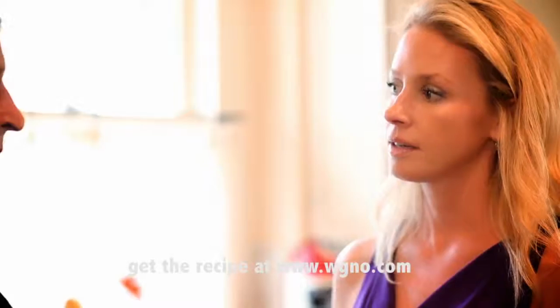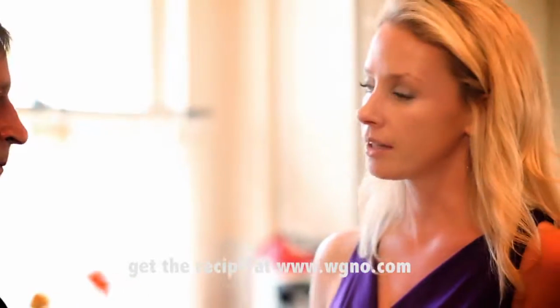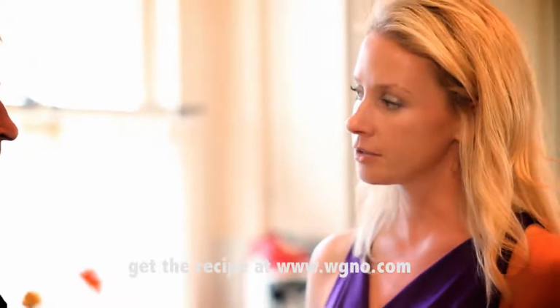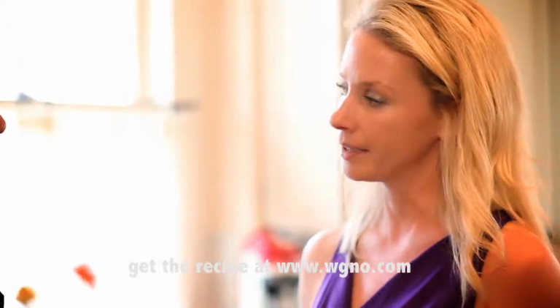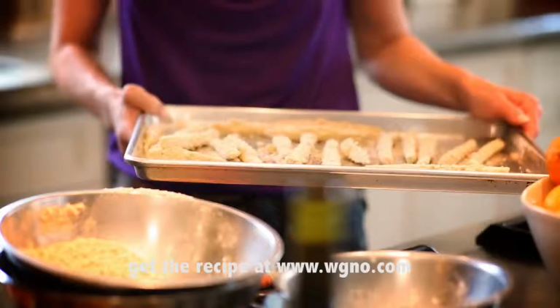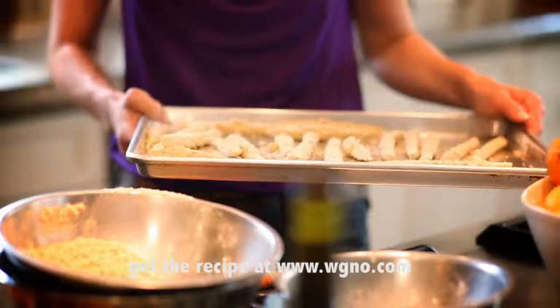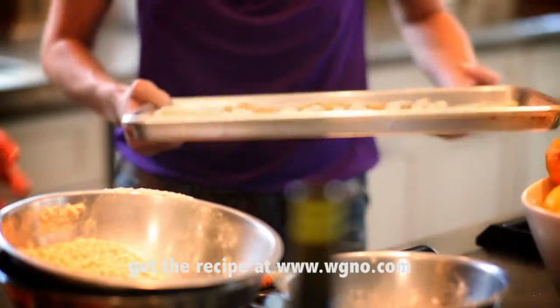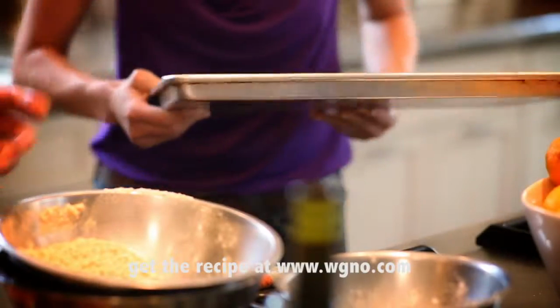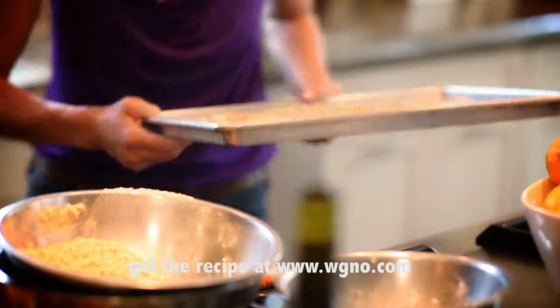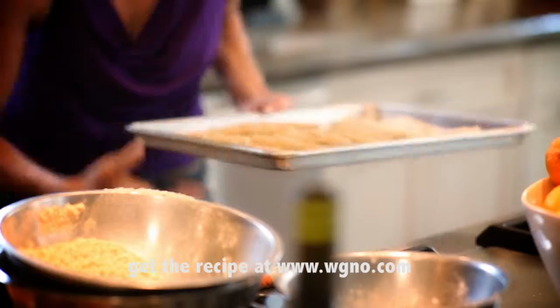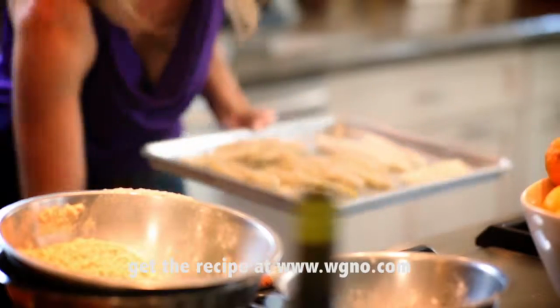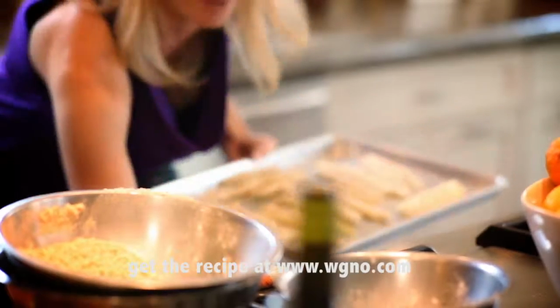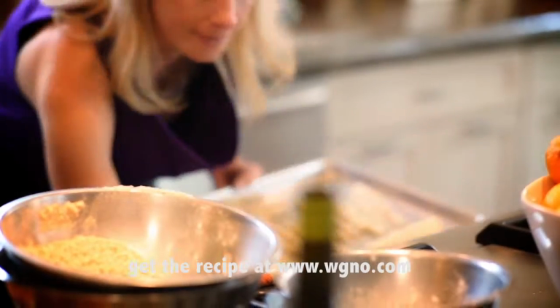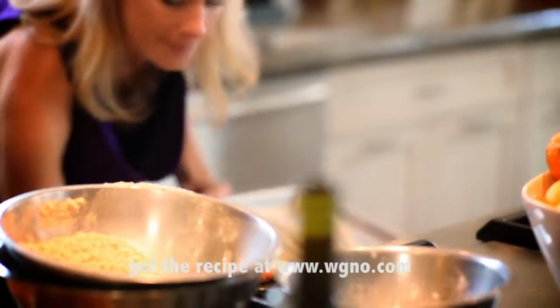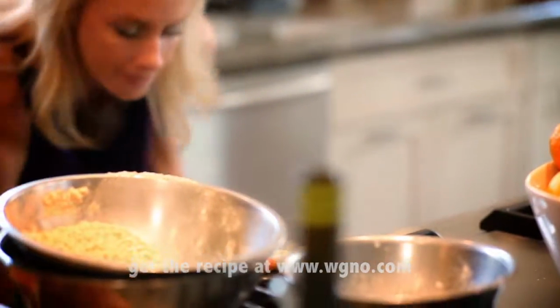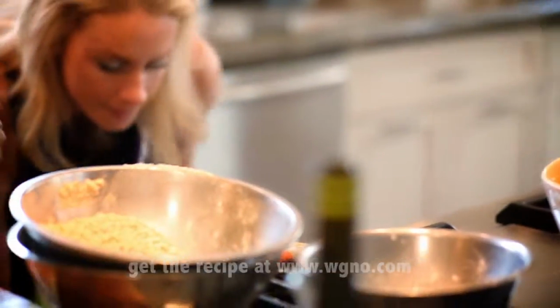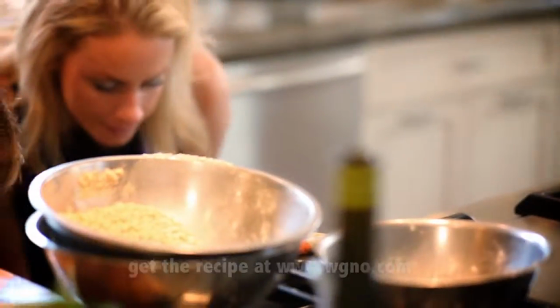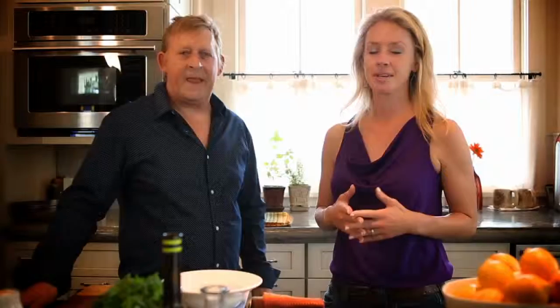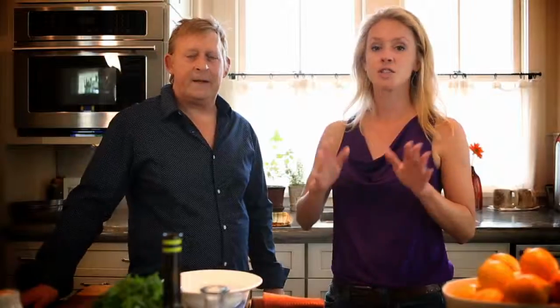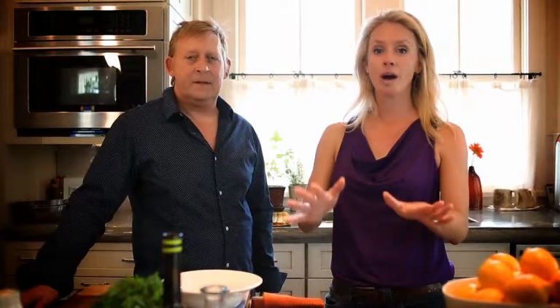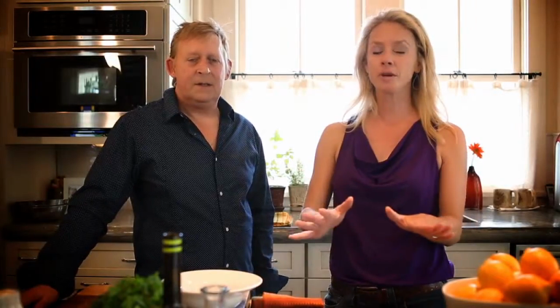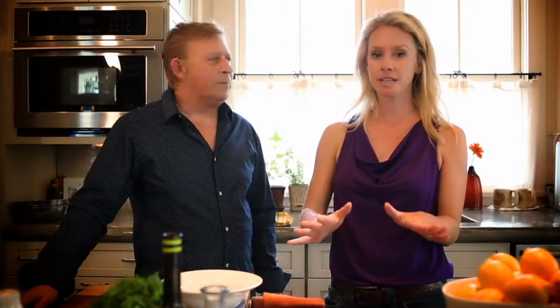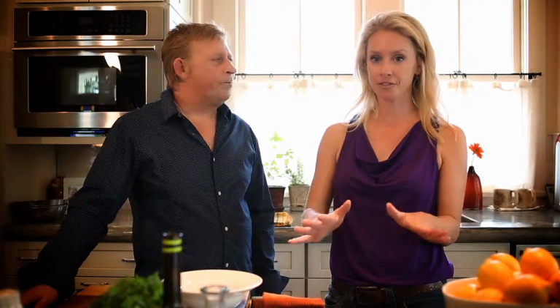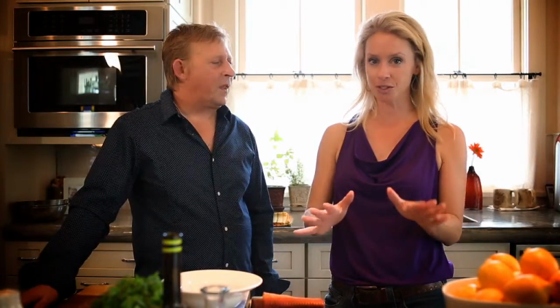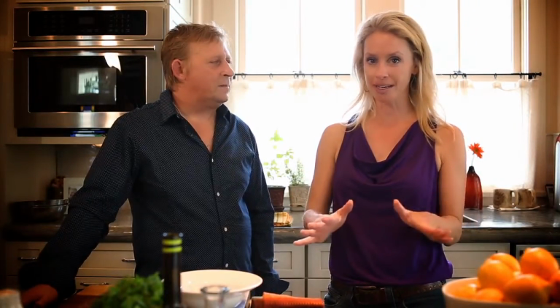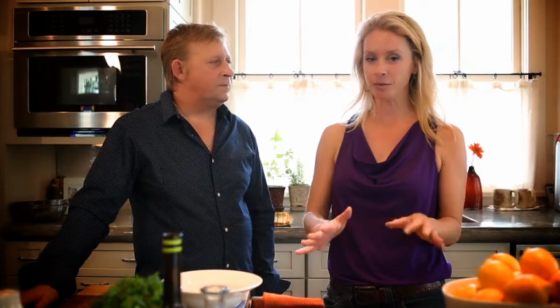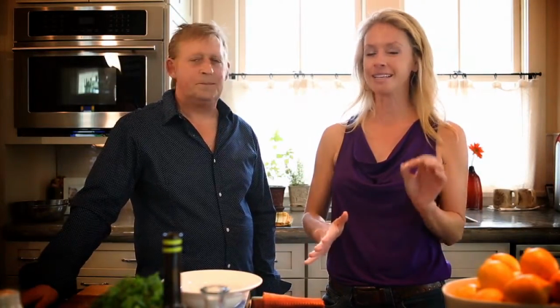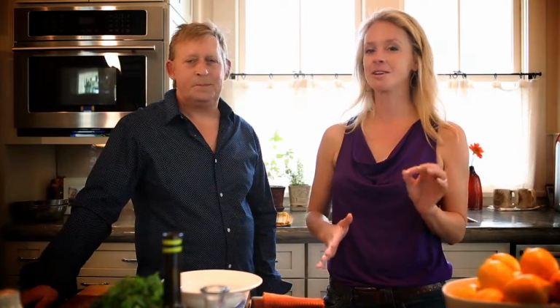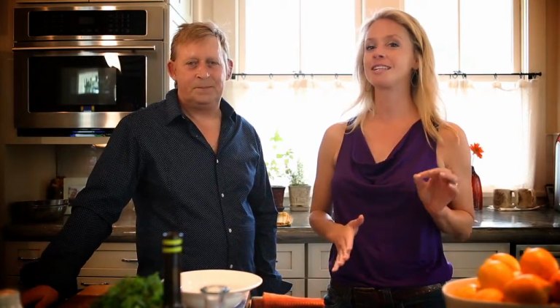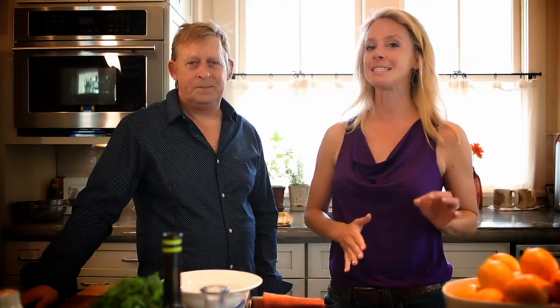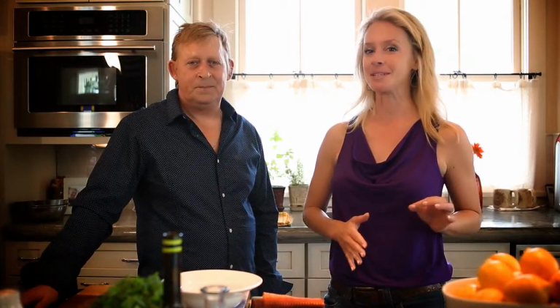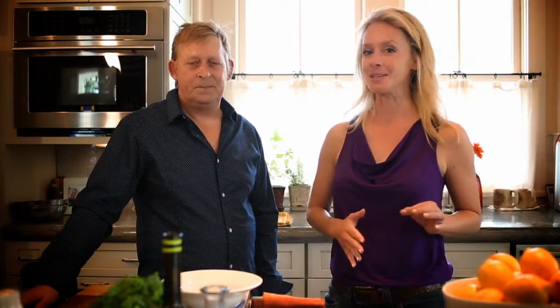So how long do we bake them? We're going to do about 20 minutes in a 400 degree oven. While the marlitton frites are baking, we're going to get started on the dipping sauce.